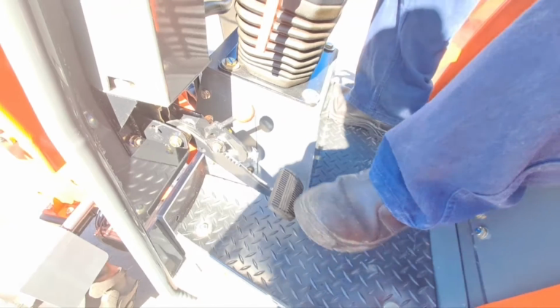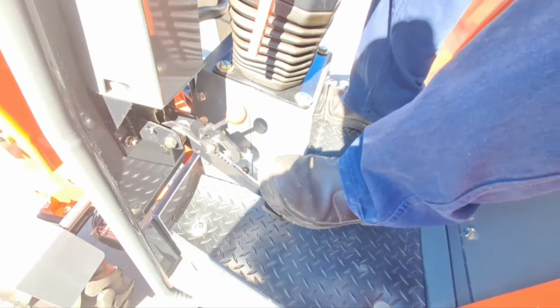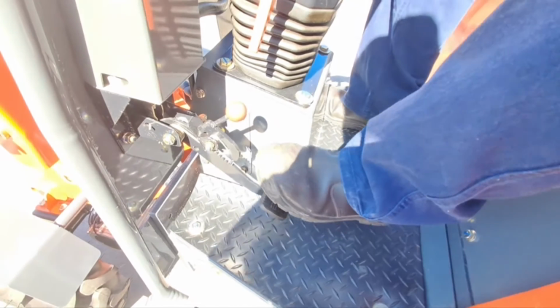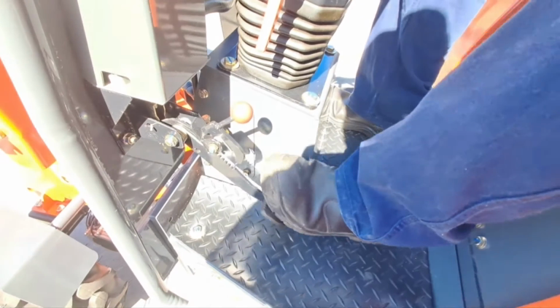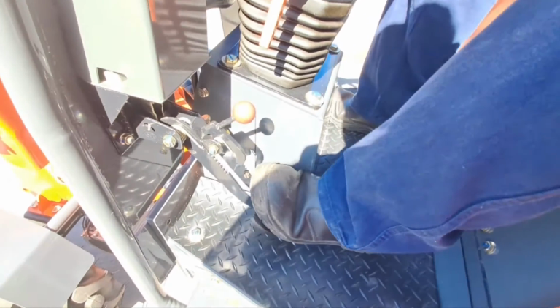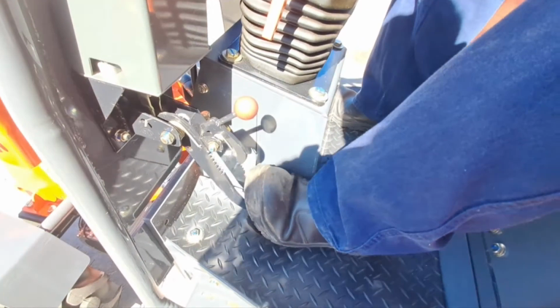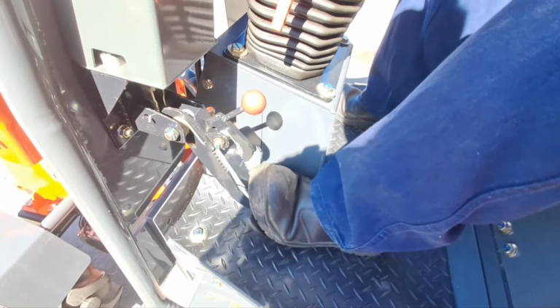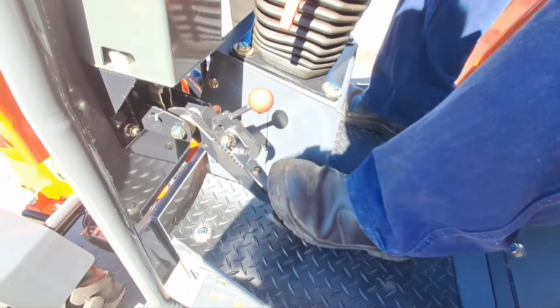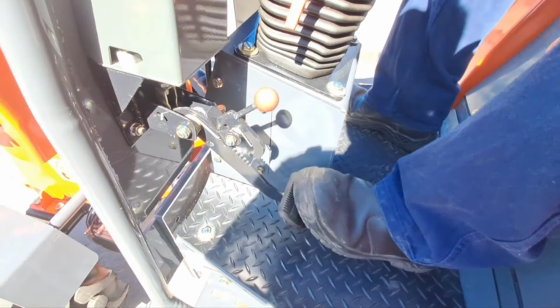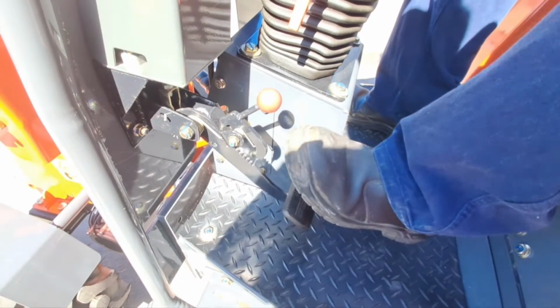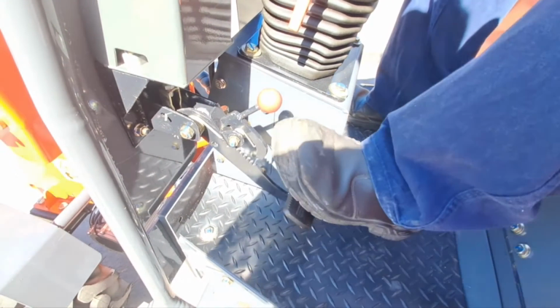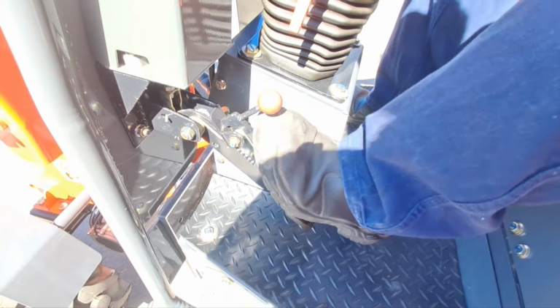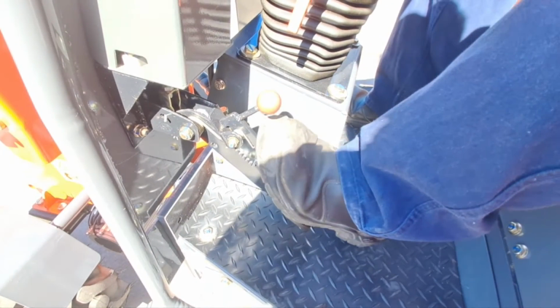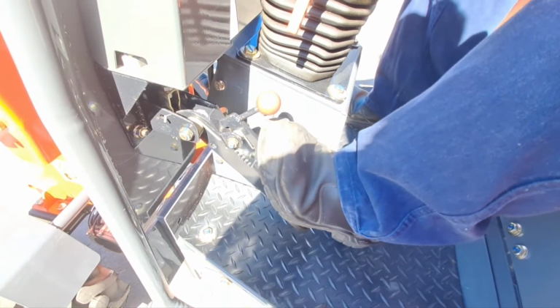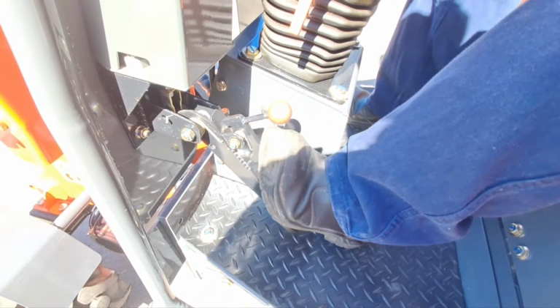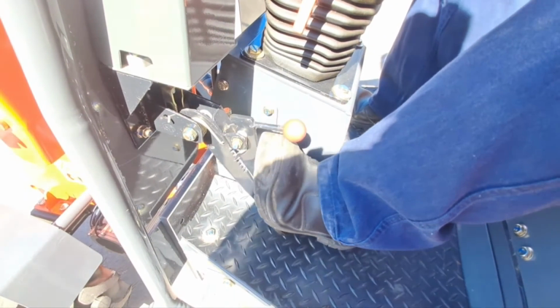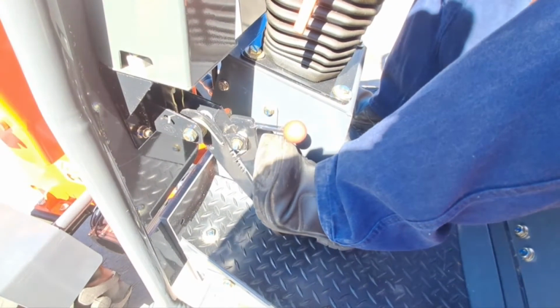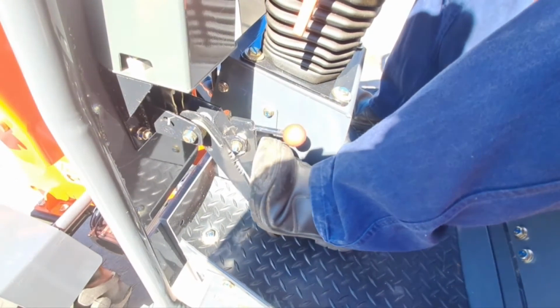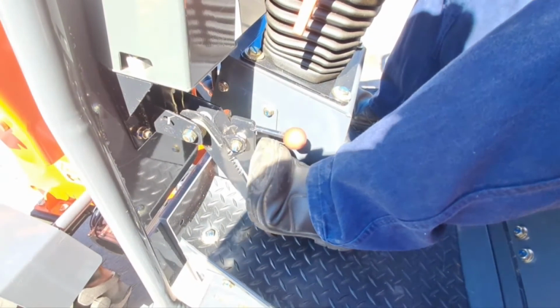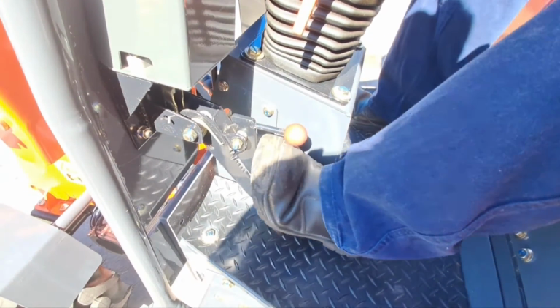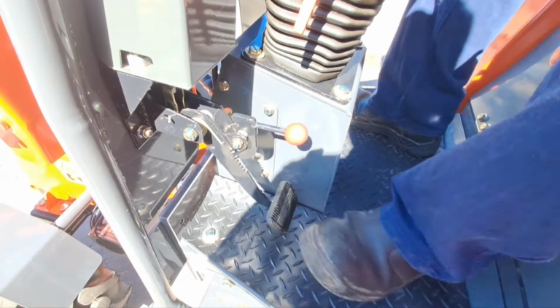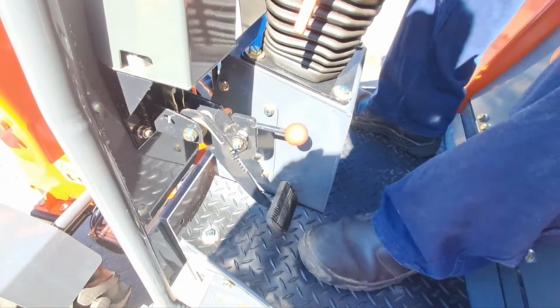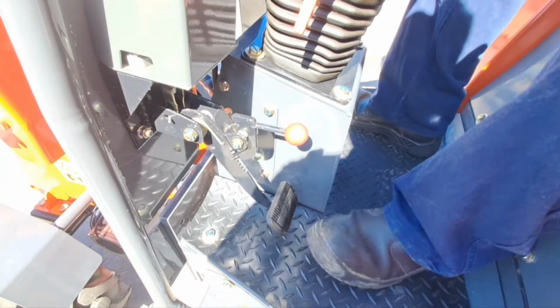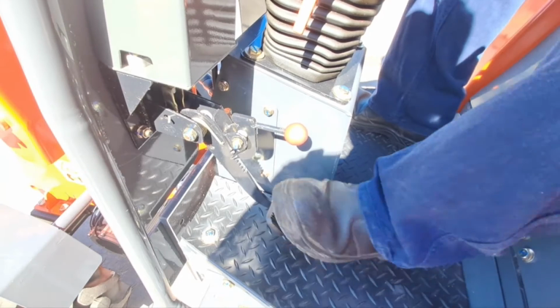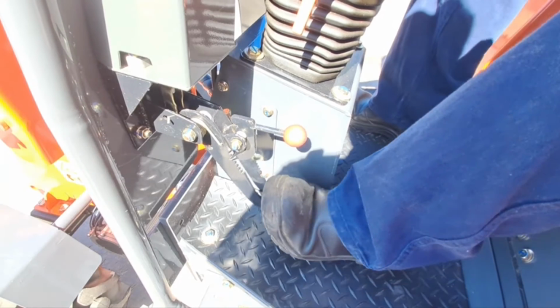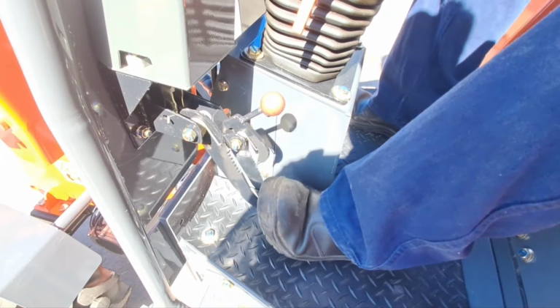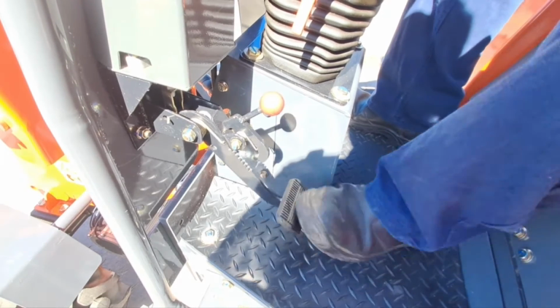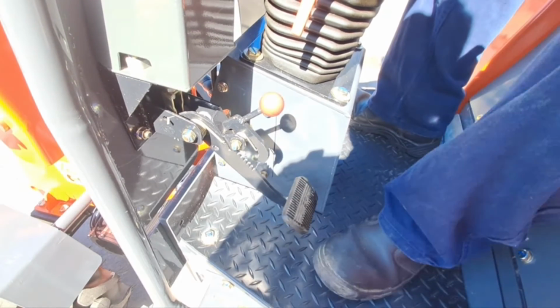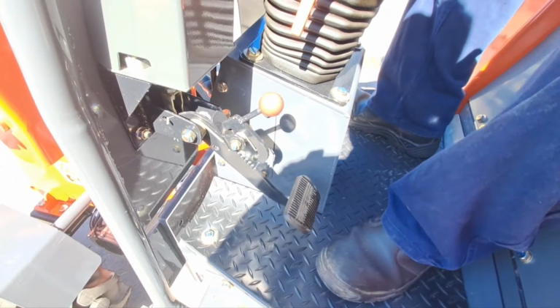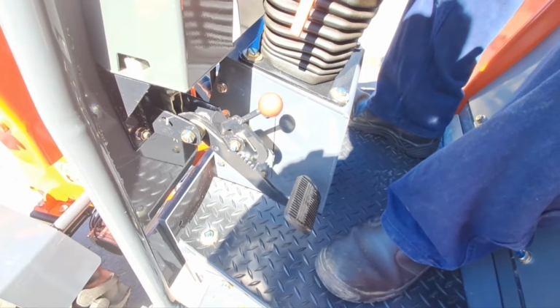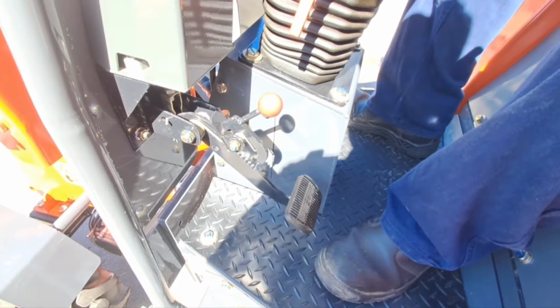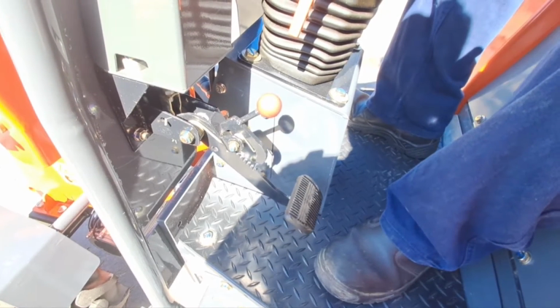You have your handbrake here and this is your brake pedal. When you want to put on your handbrake you just step it like that. To release, it's just like that.